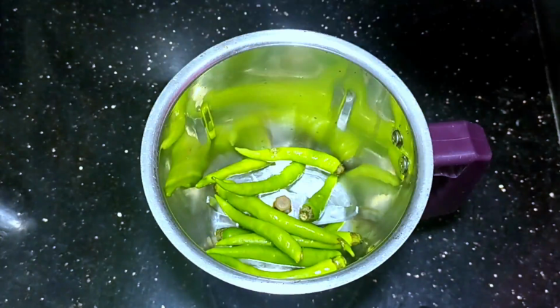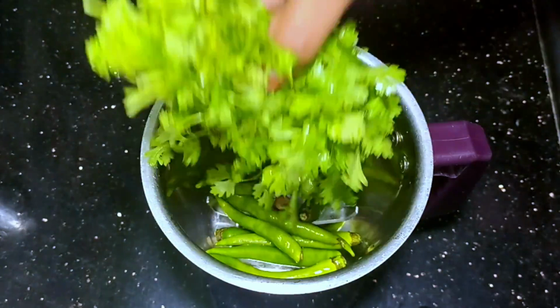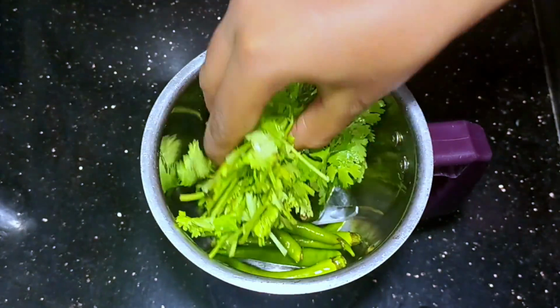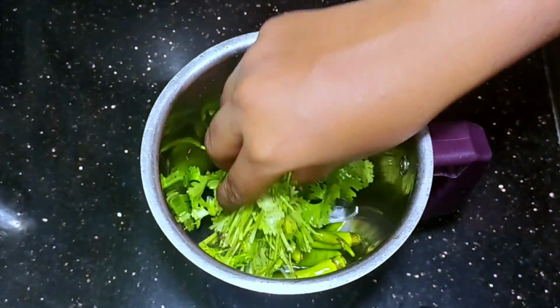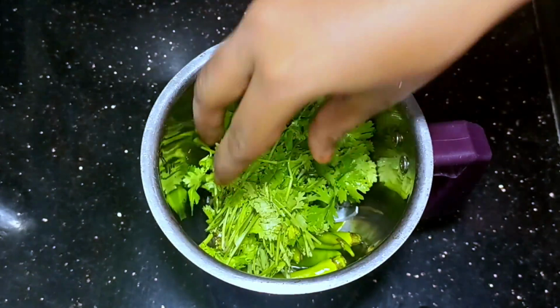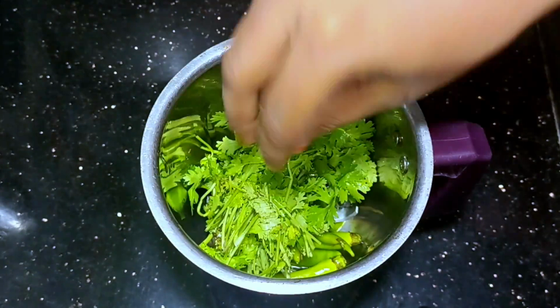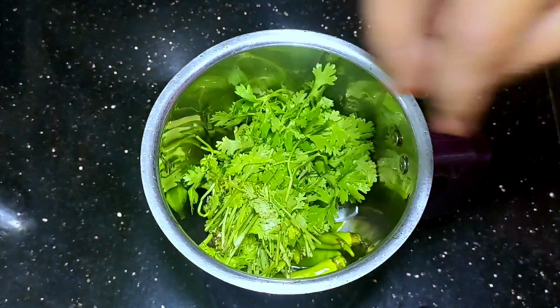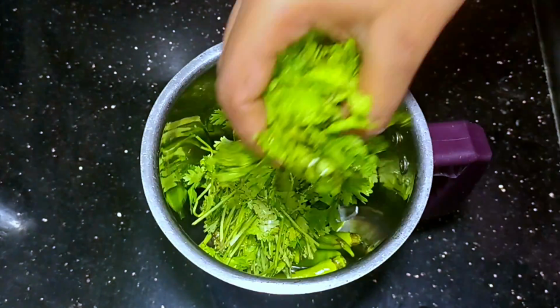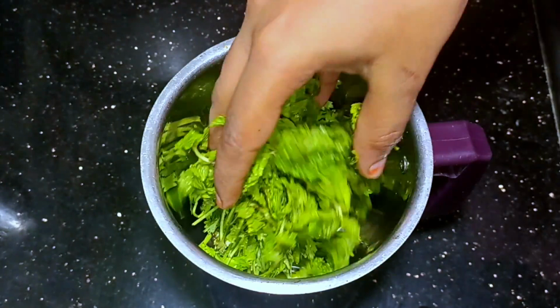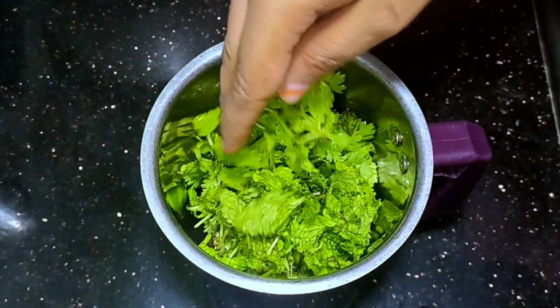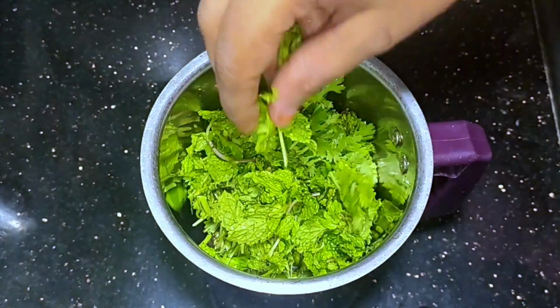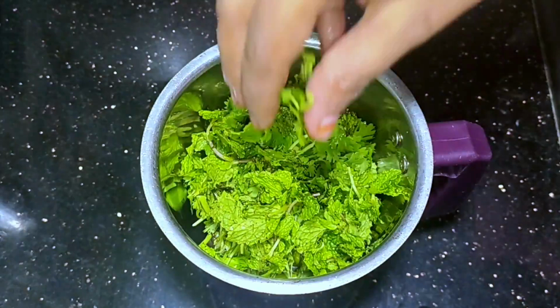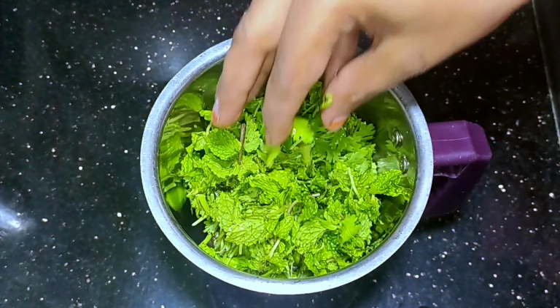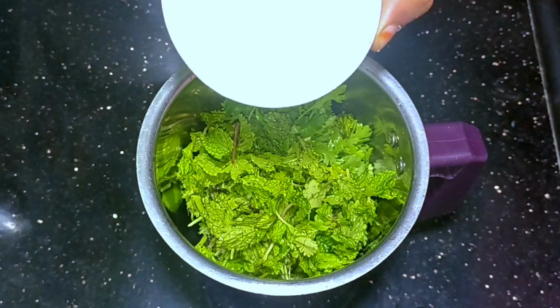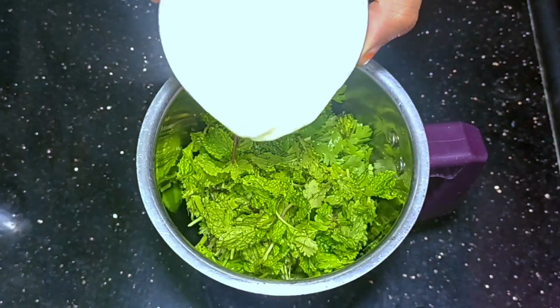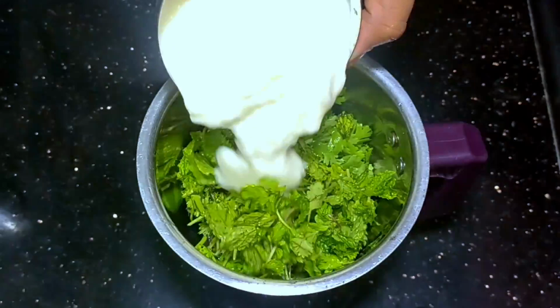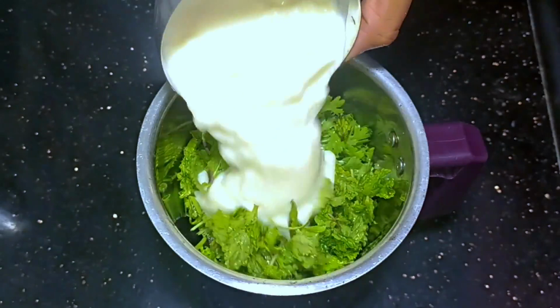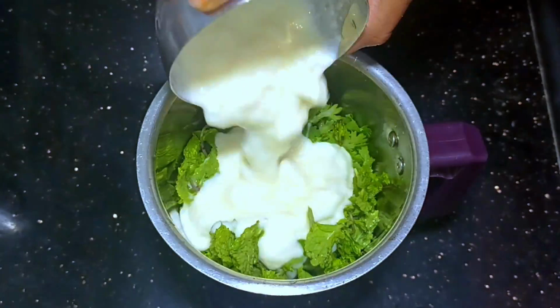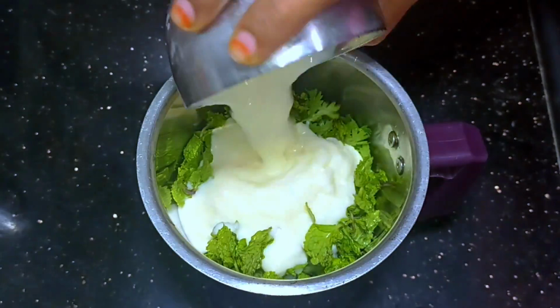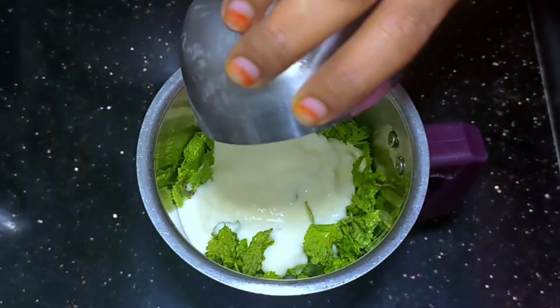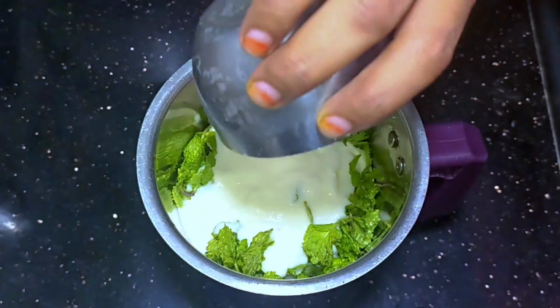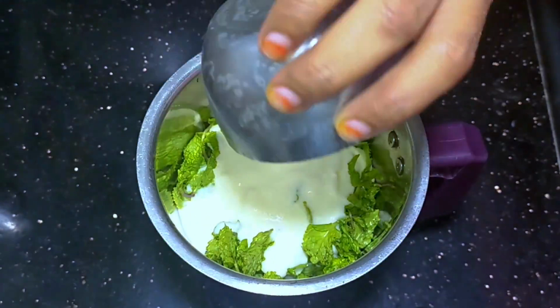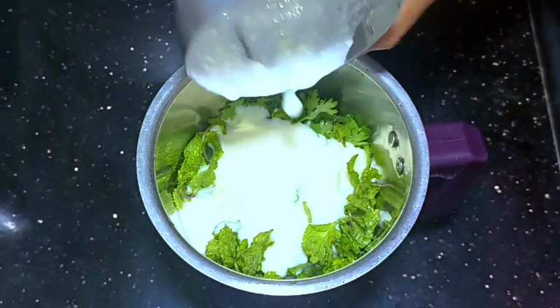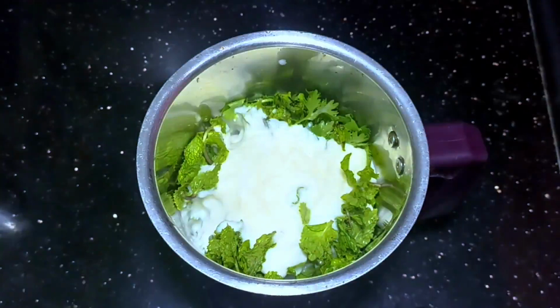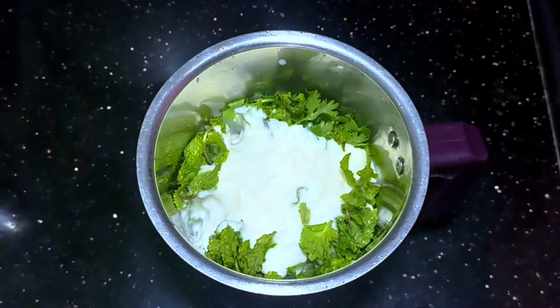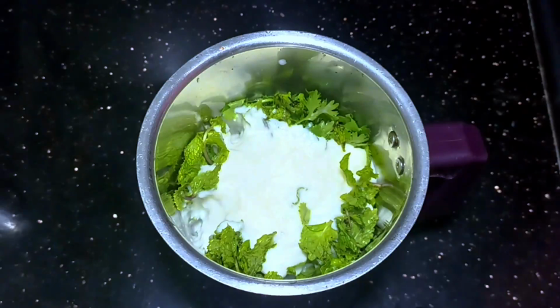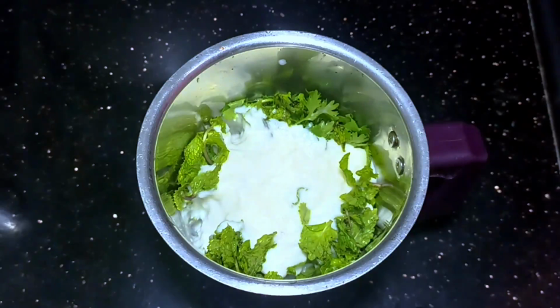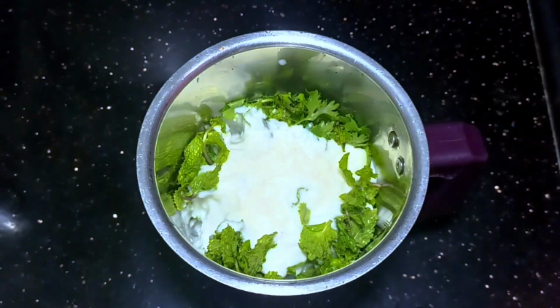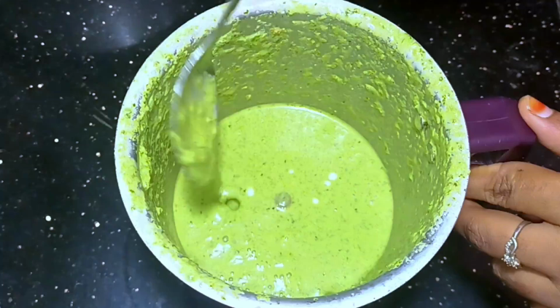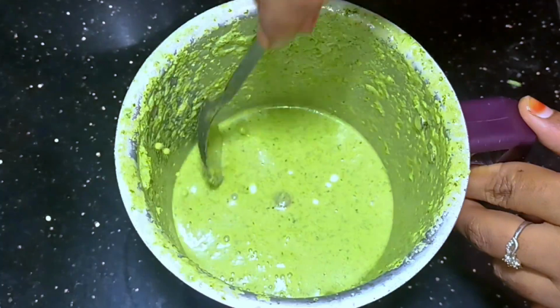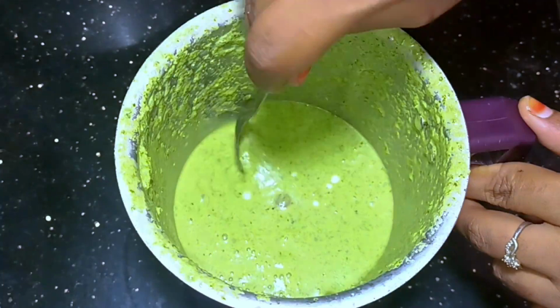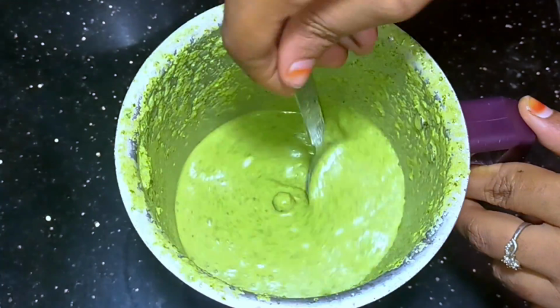Let's mix it in from the top. Let's mix it all together and blend it in. We mix it into a small shape and blend it into a smooth paste.